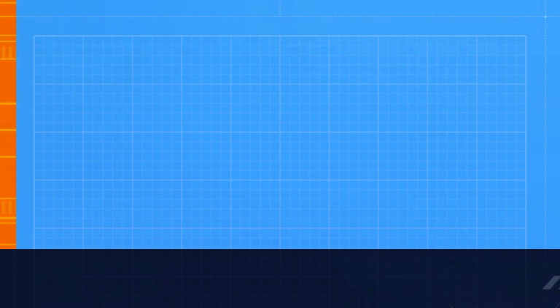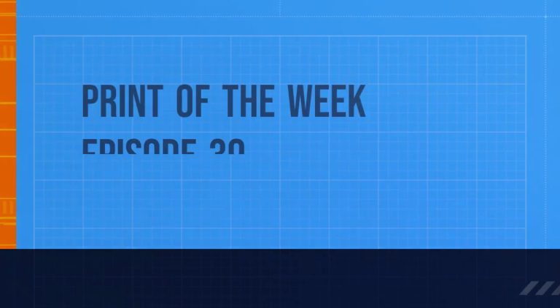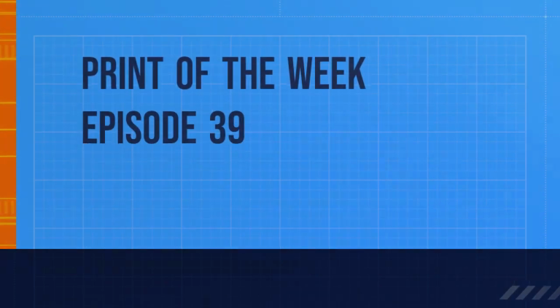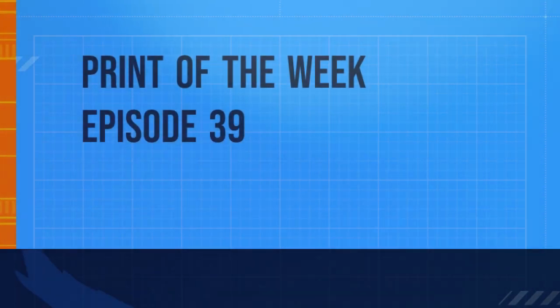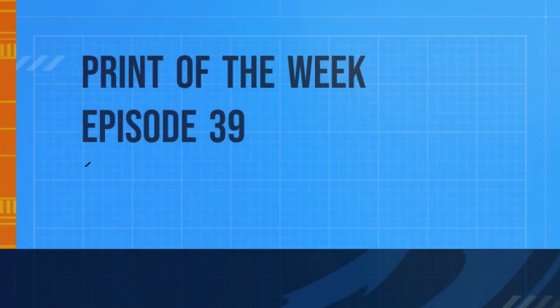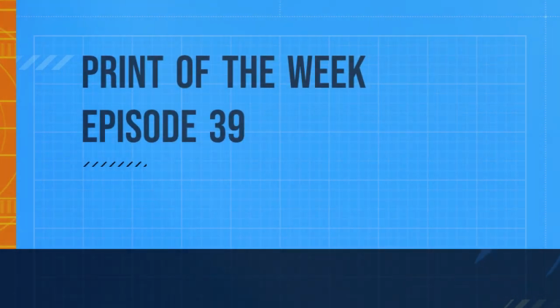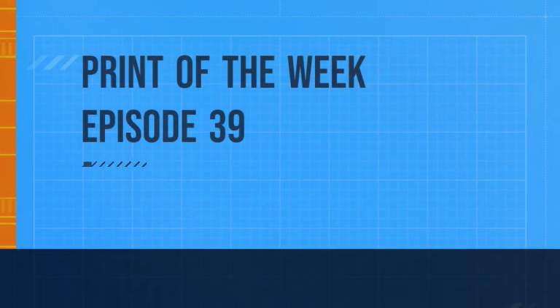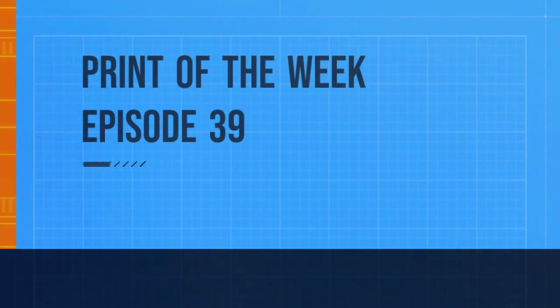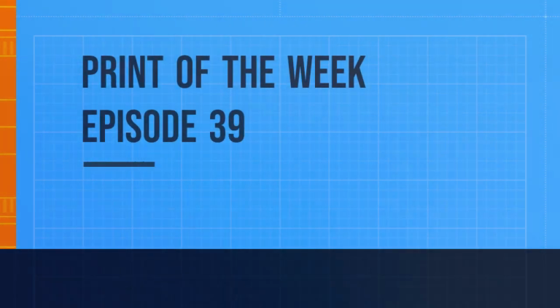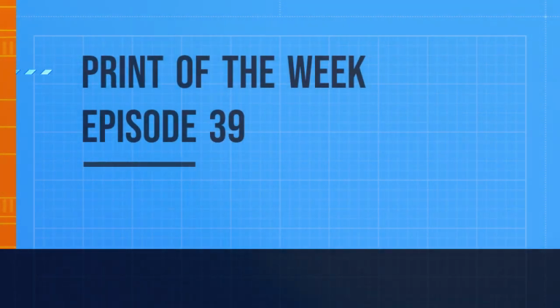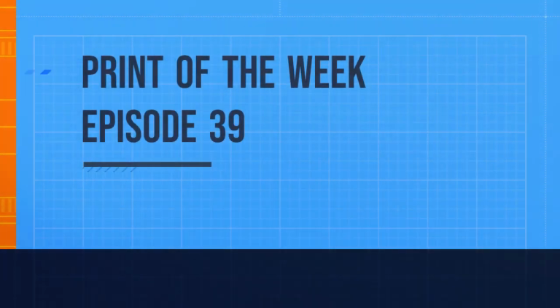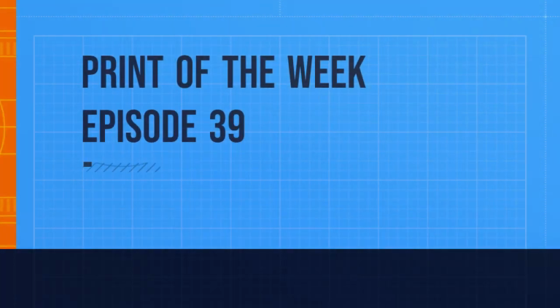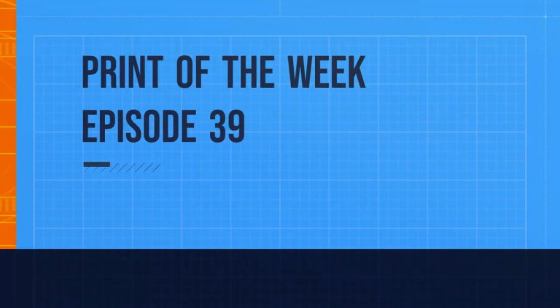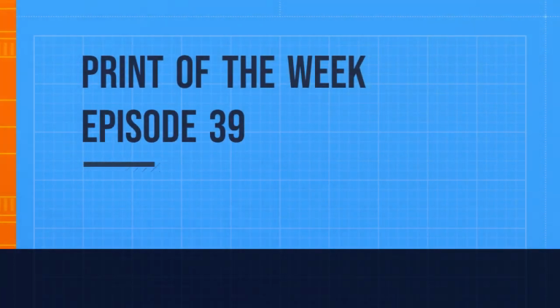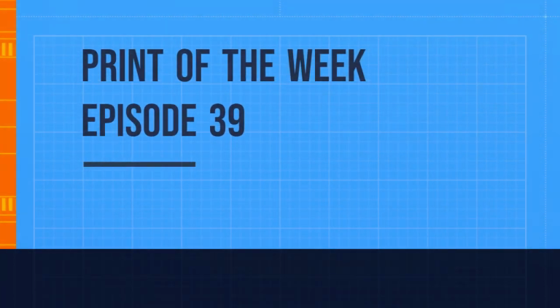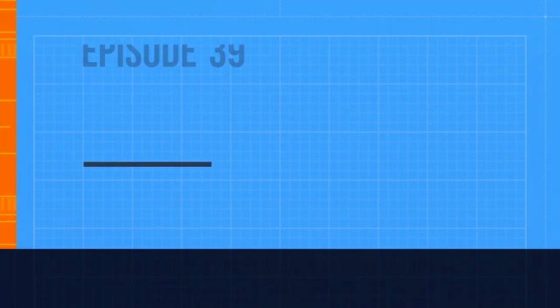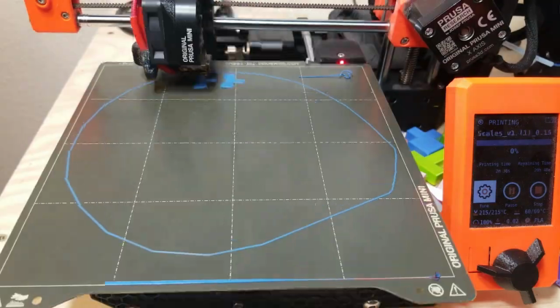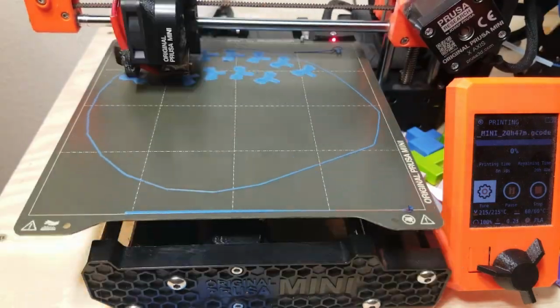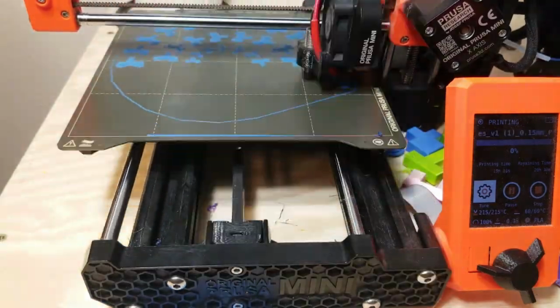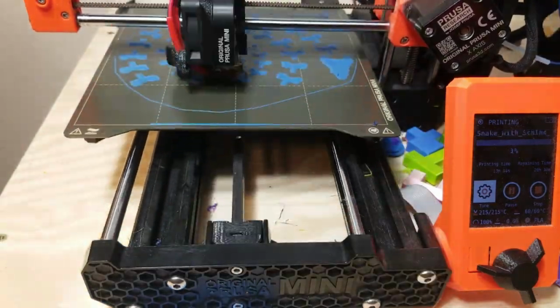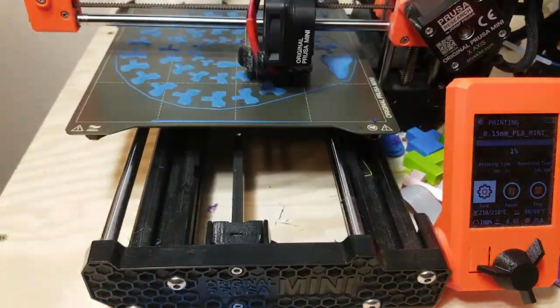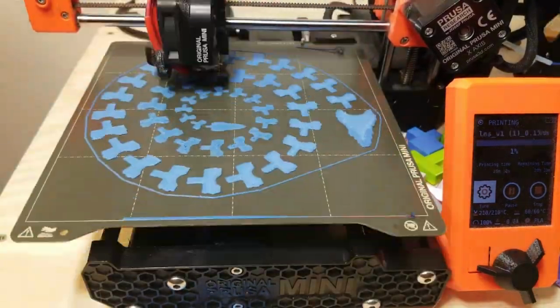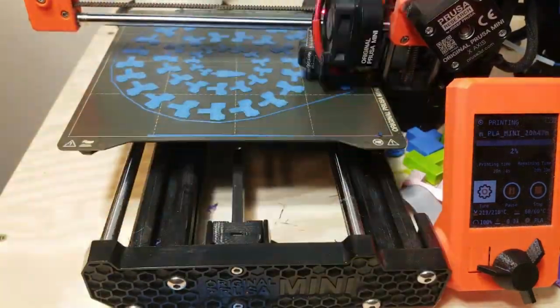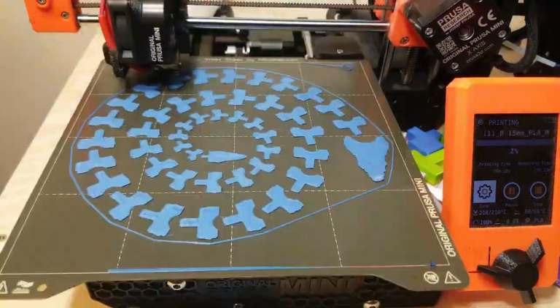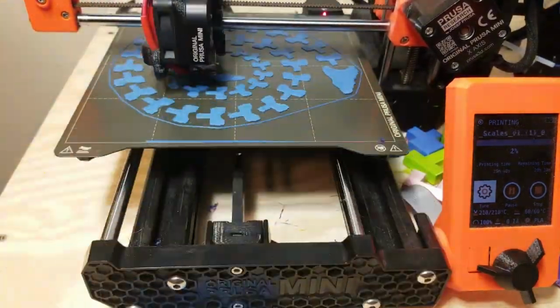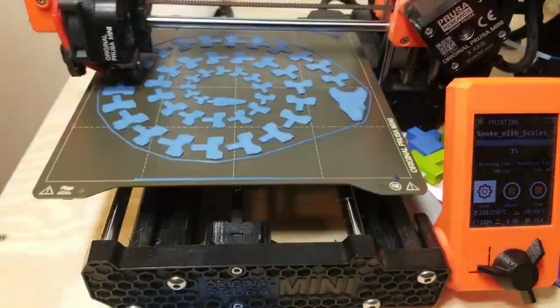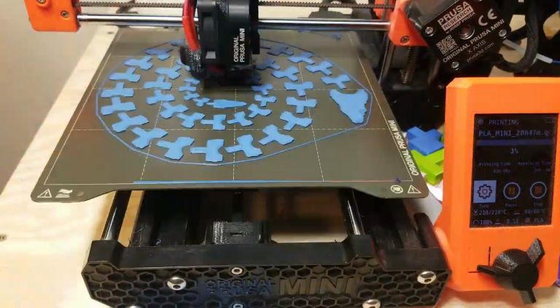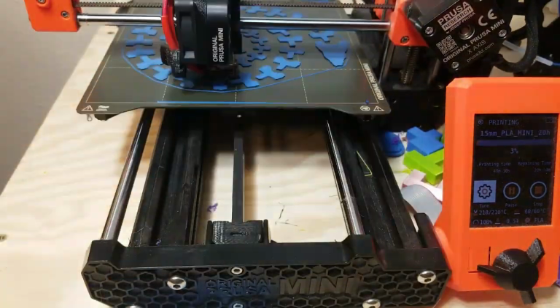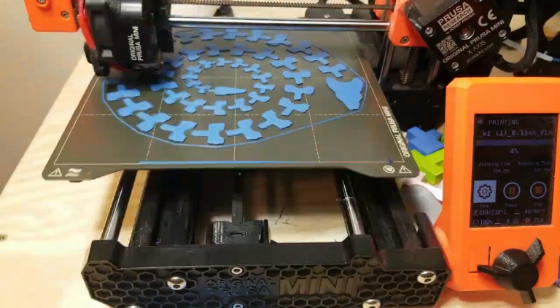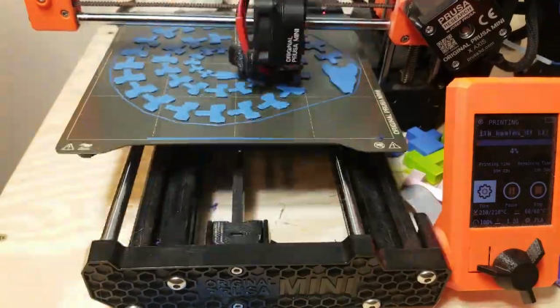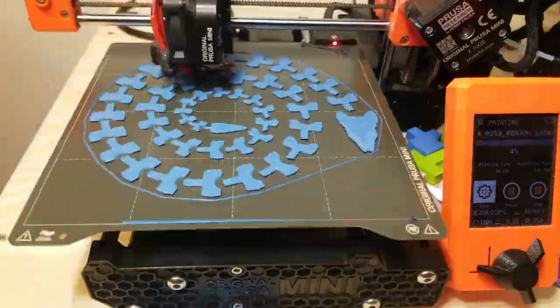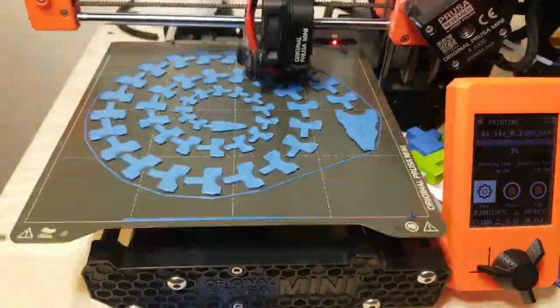Hello, this is Shaylin in 3D Prang, and welcome to Prang of the Week, episode 39: Giant Snake.